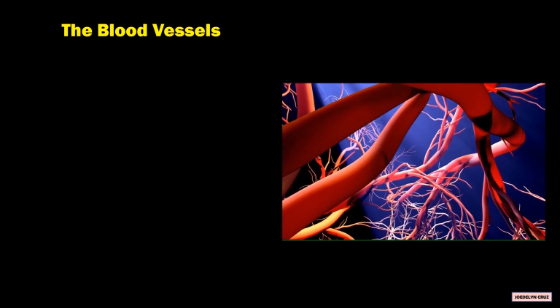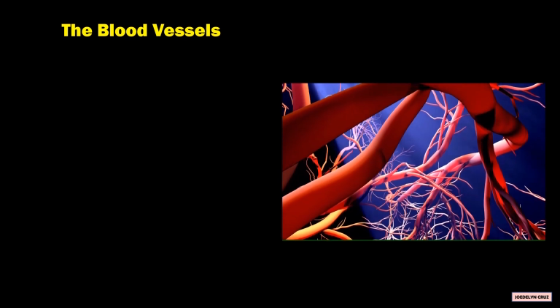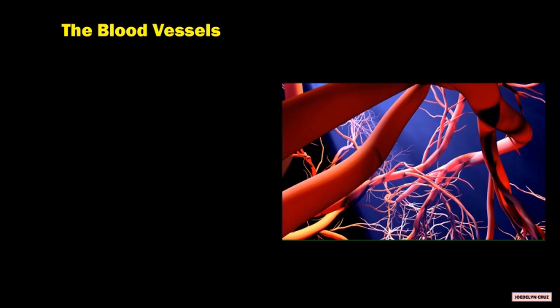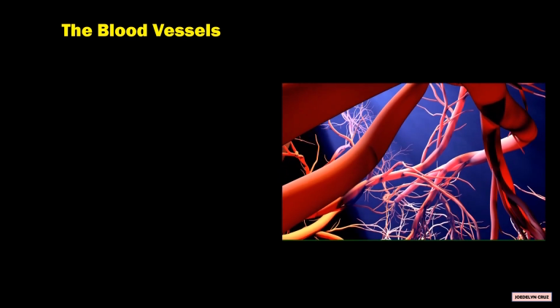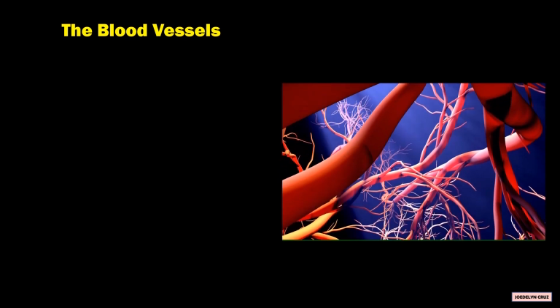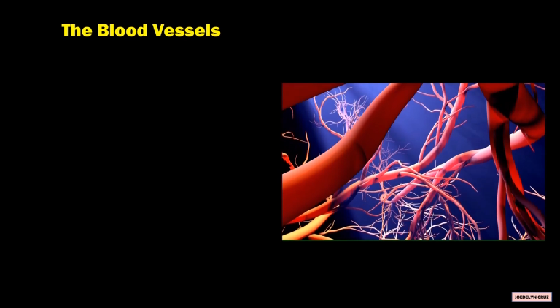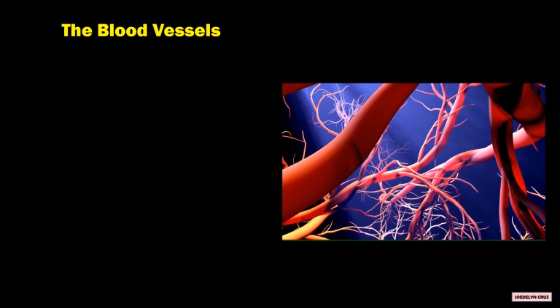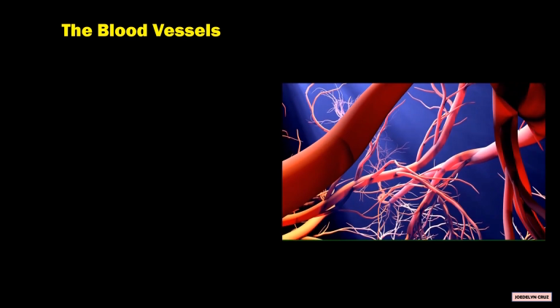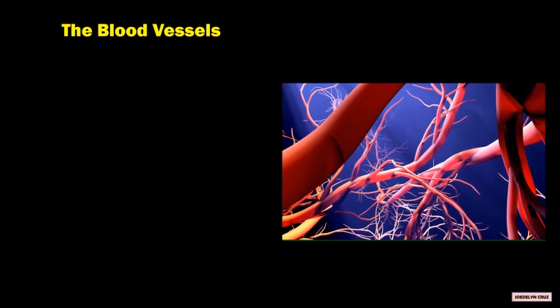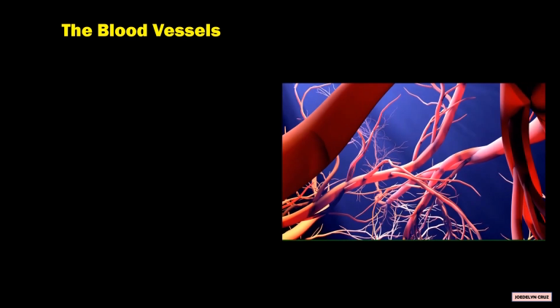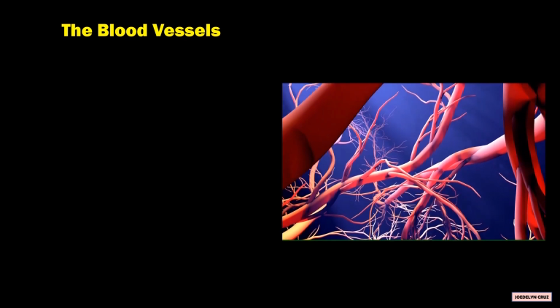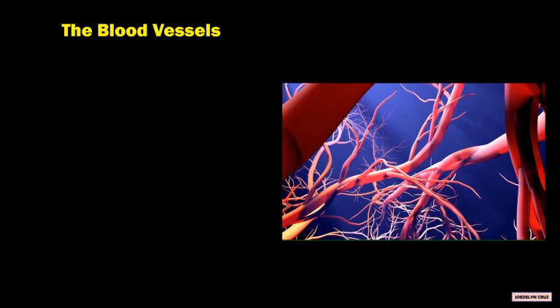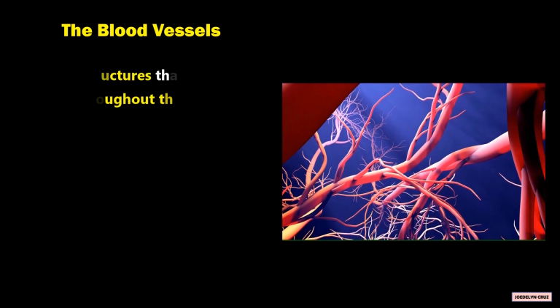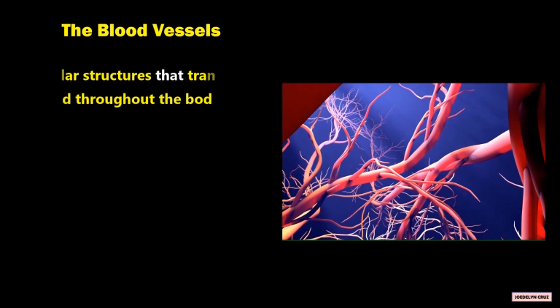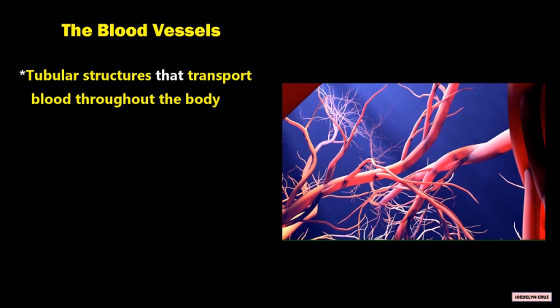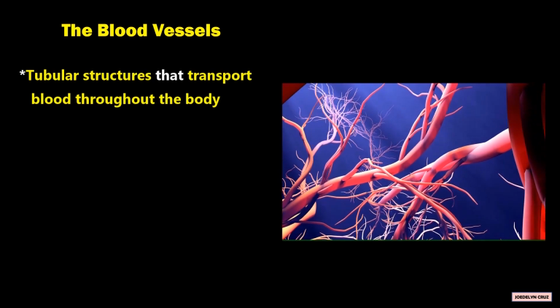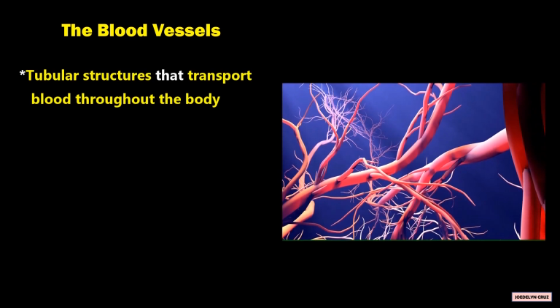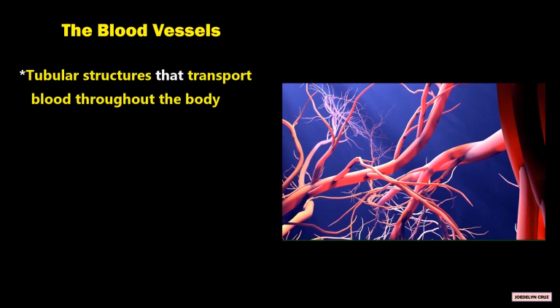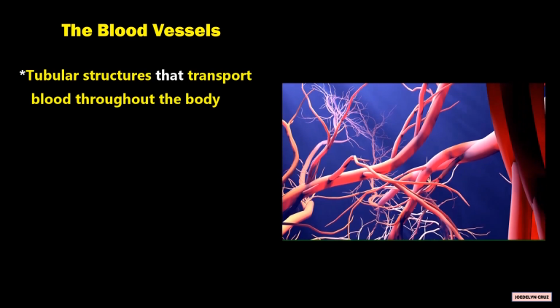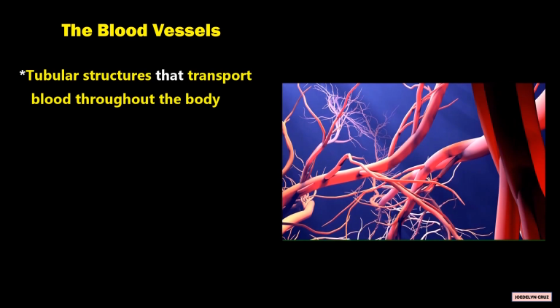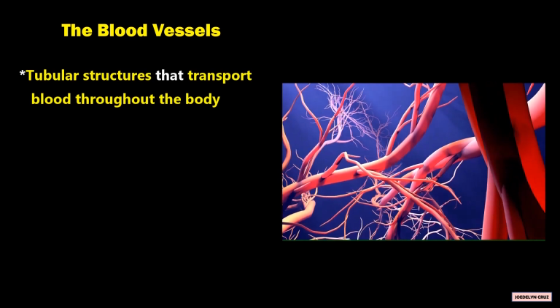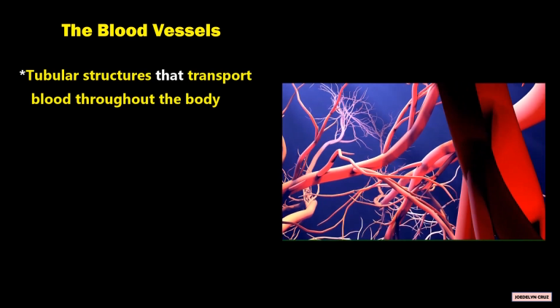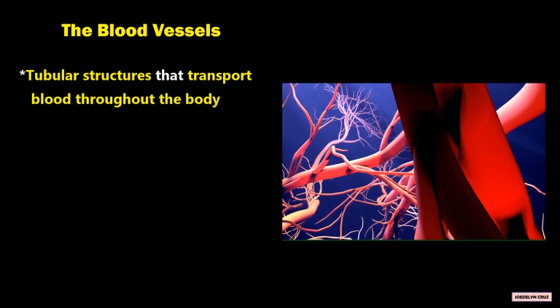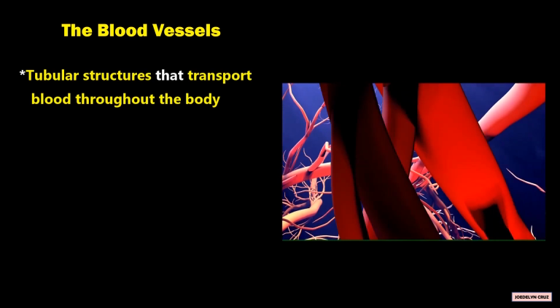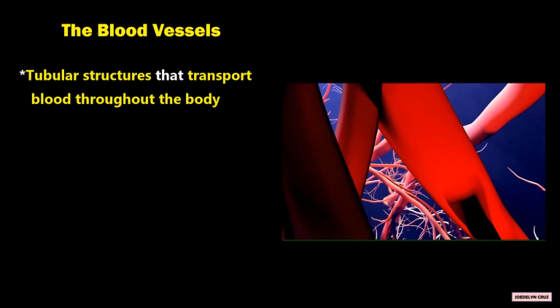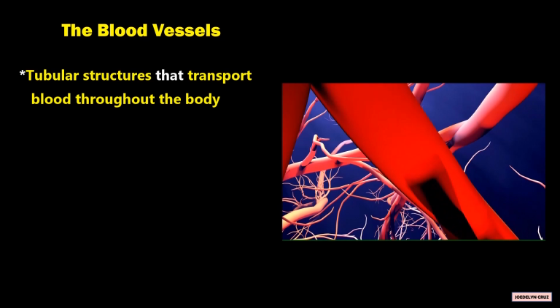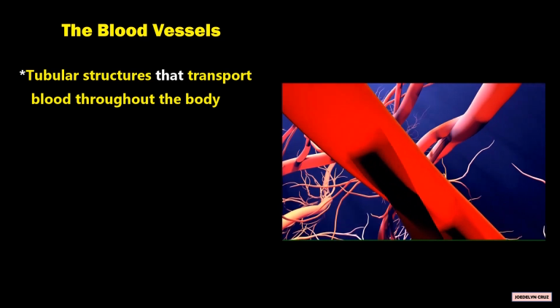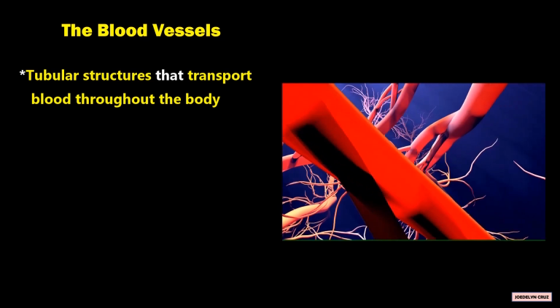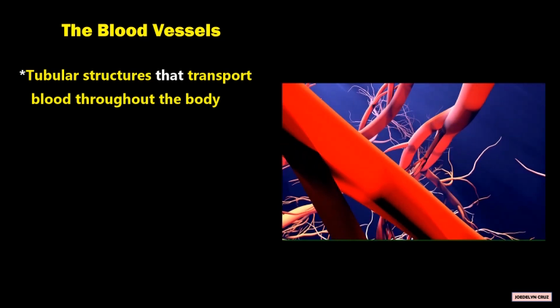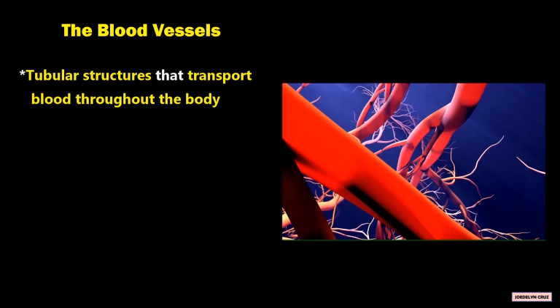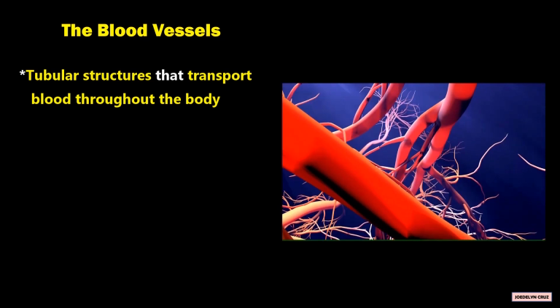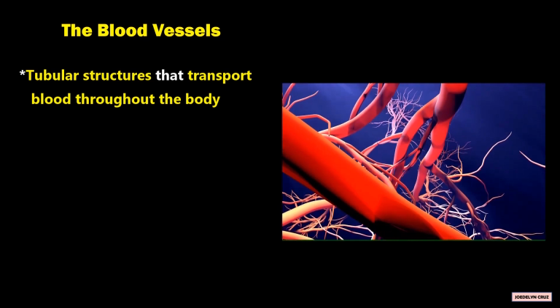The blood vessels are tubular structures that transport blood throughout the body.